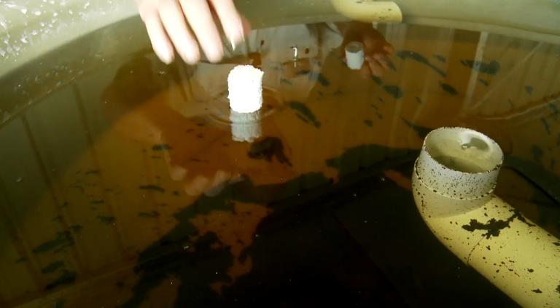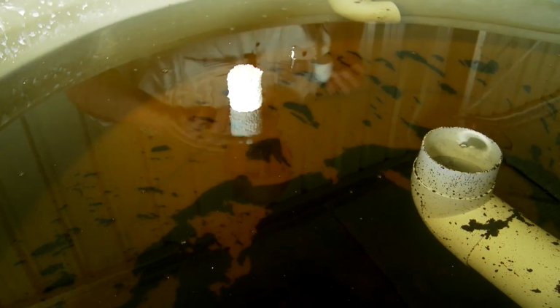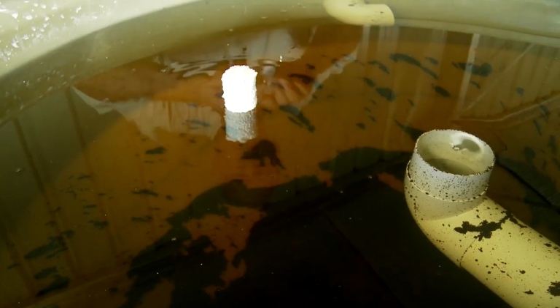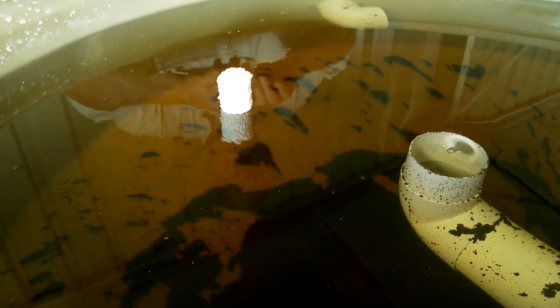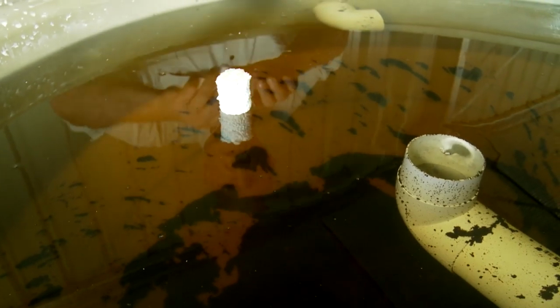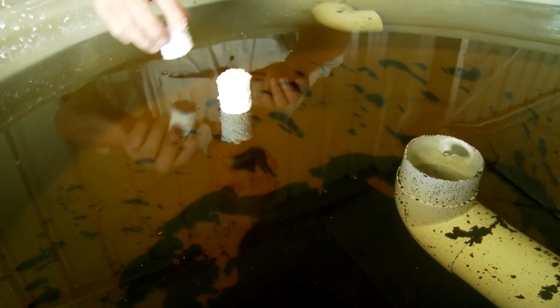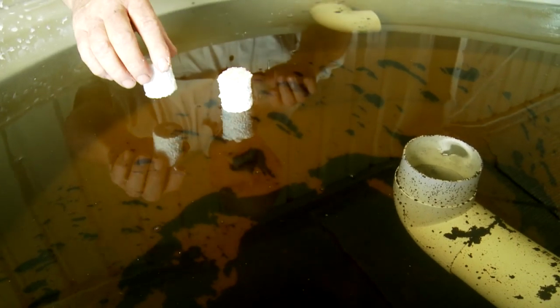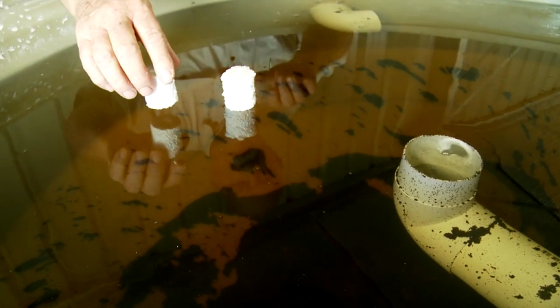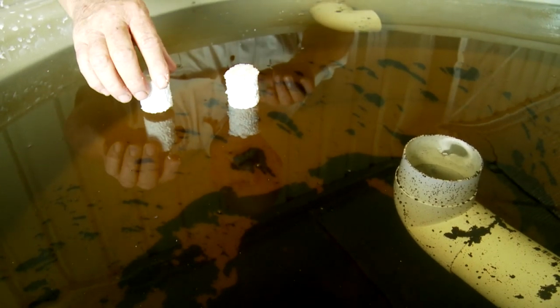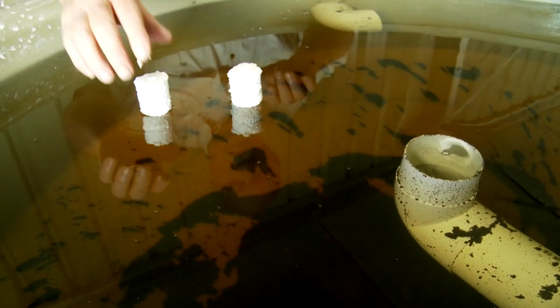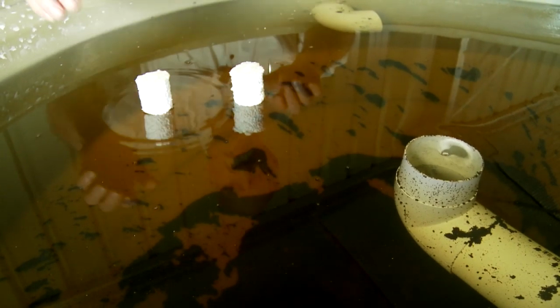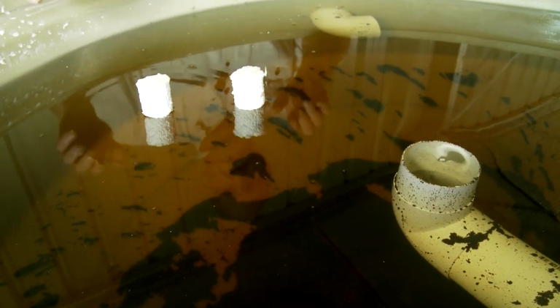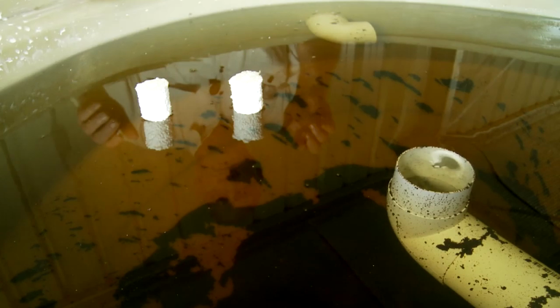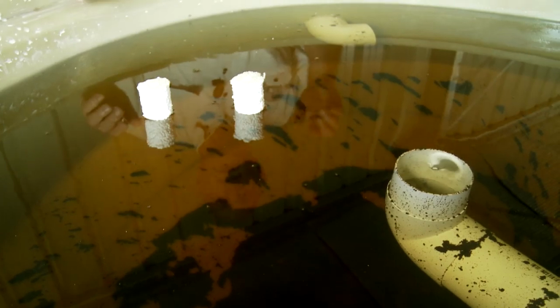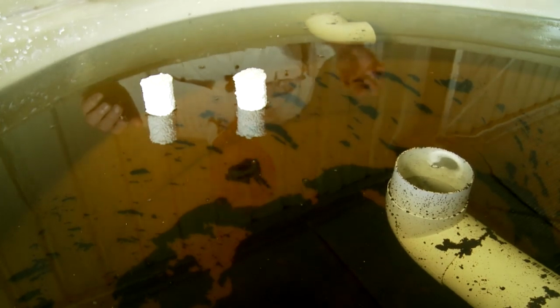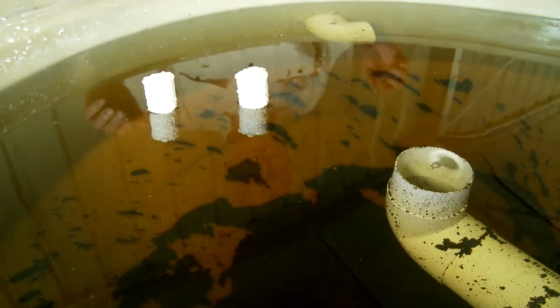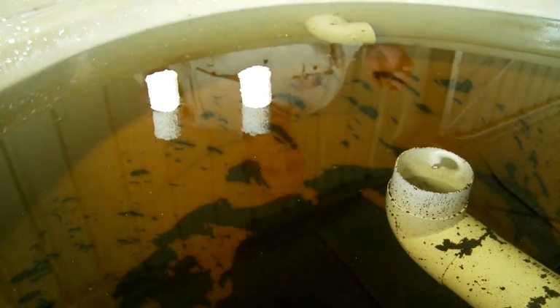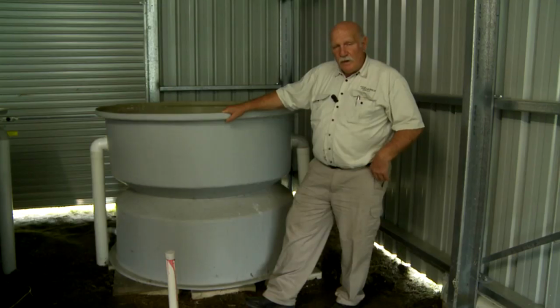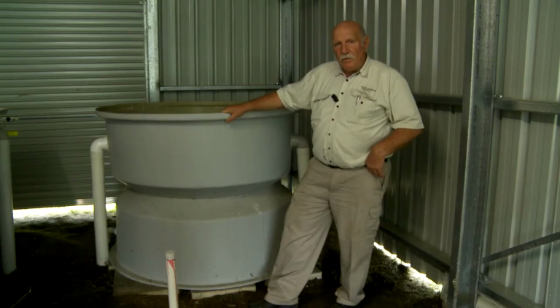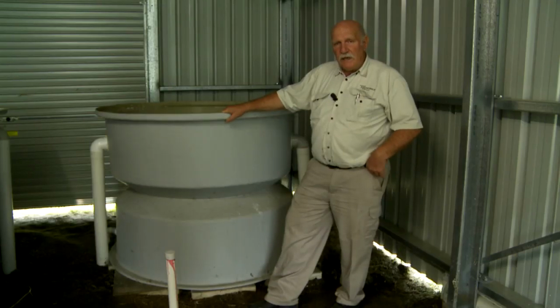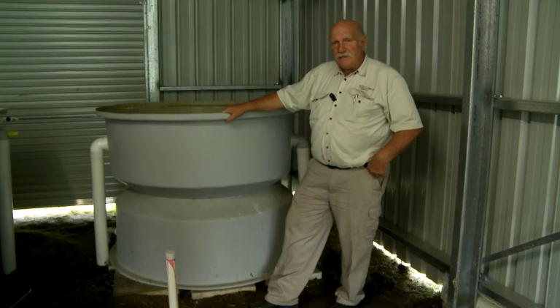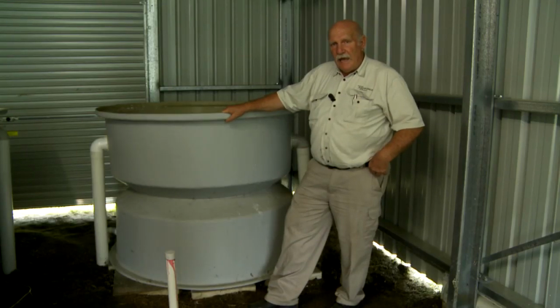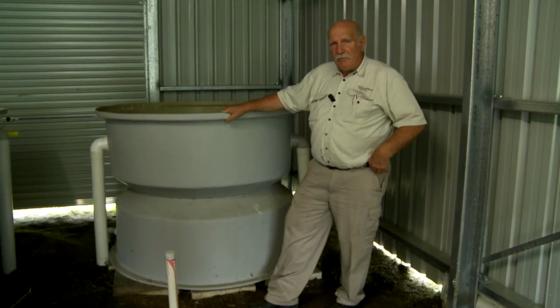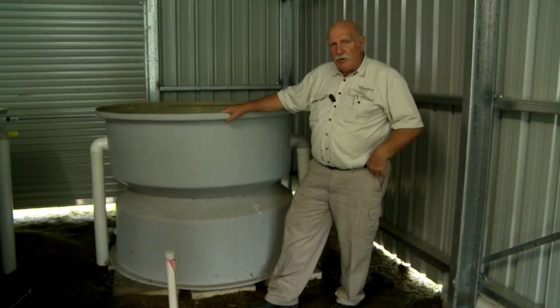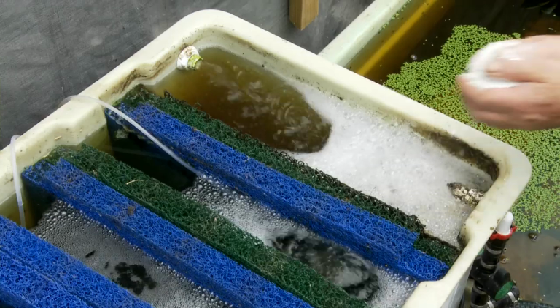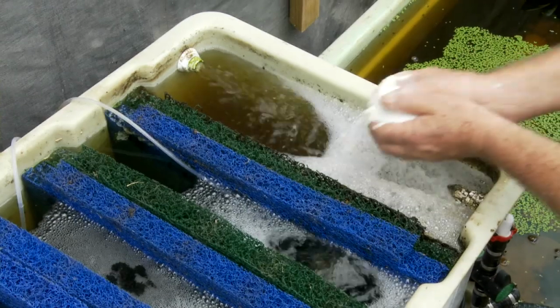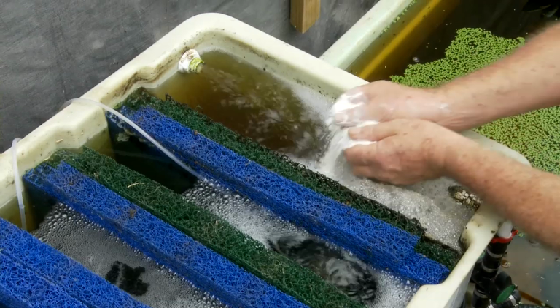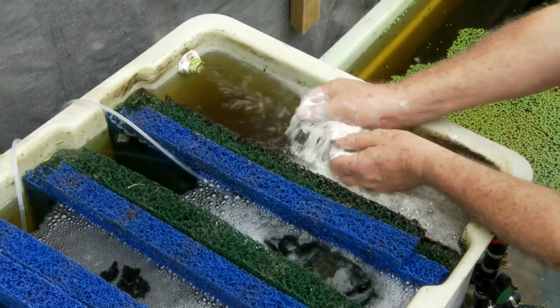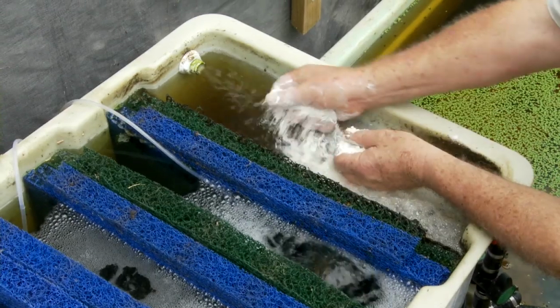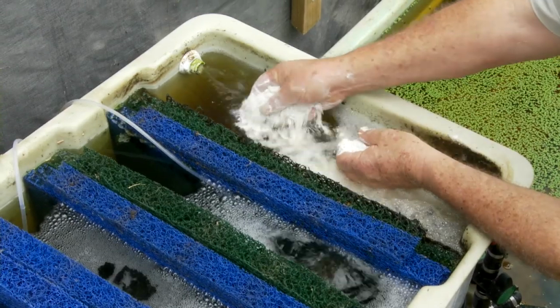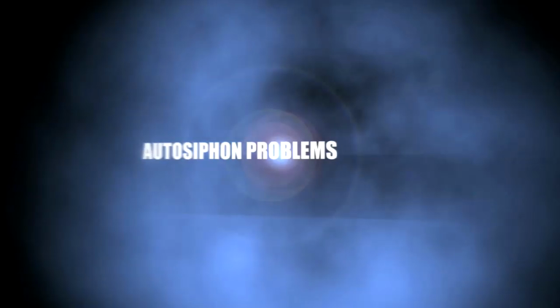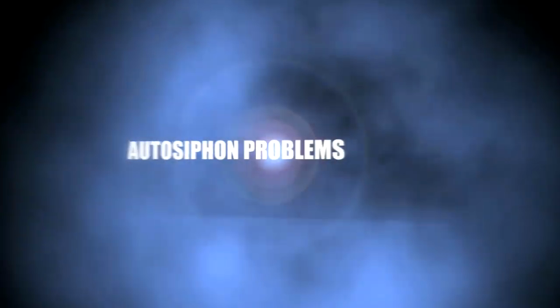To swirl filter or not to swirl filter, it's a question that's often asked. When do we need to add pre-filters to our aquaponics systems?